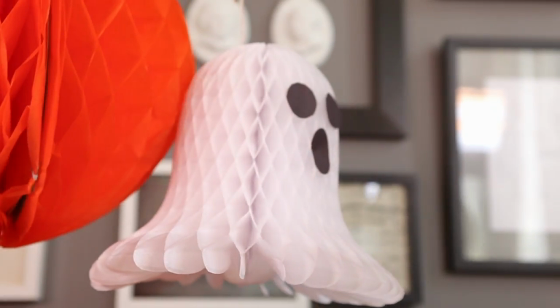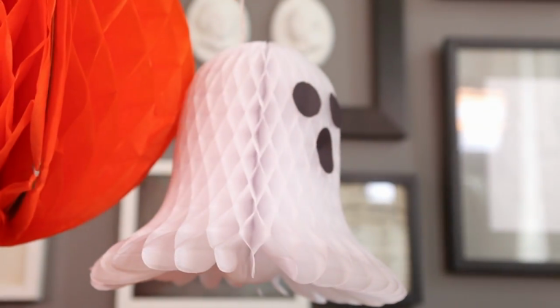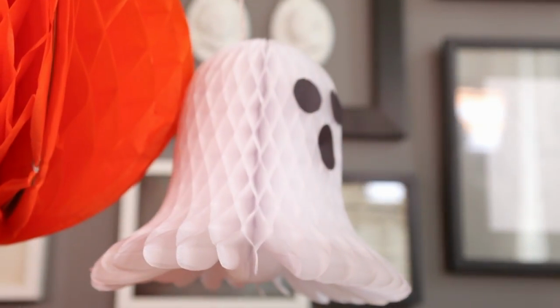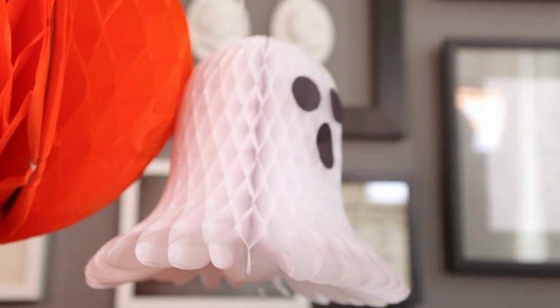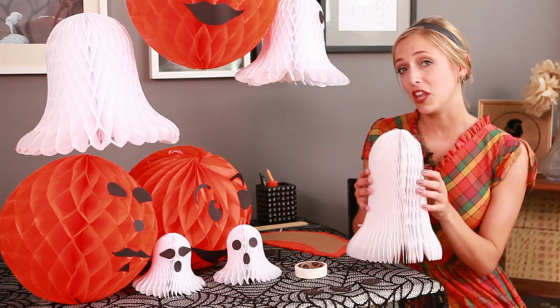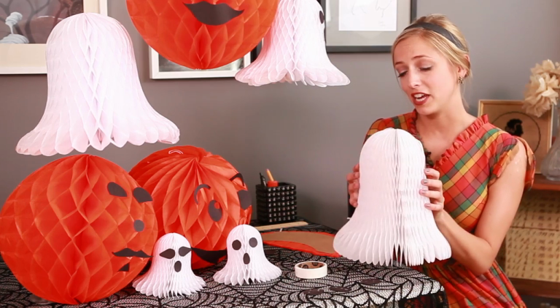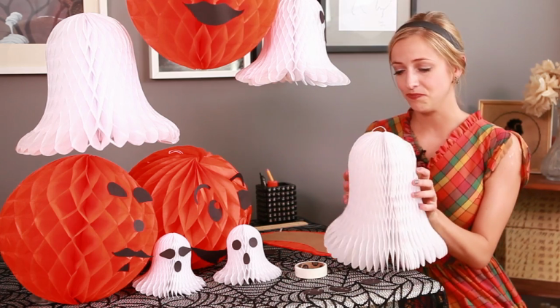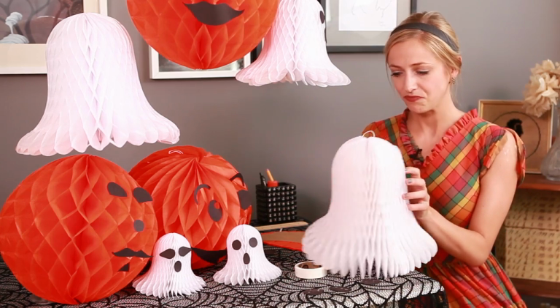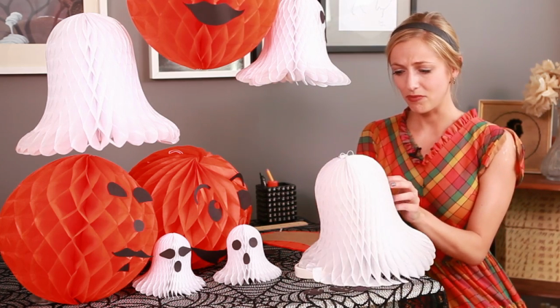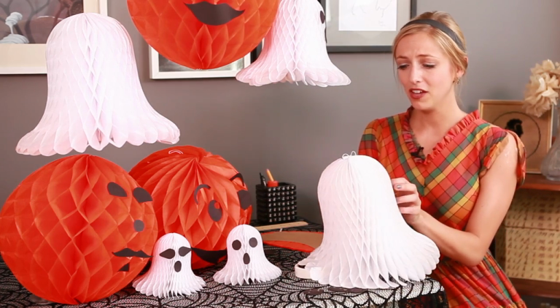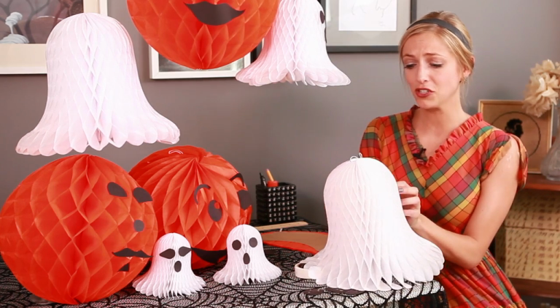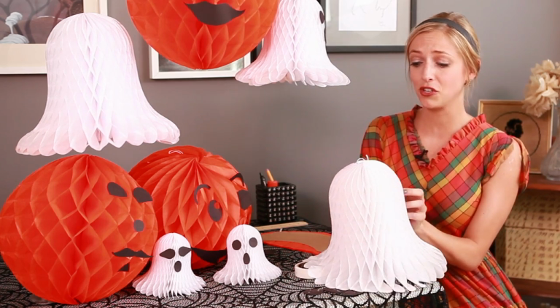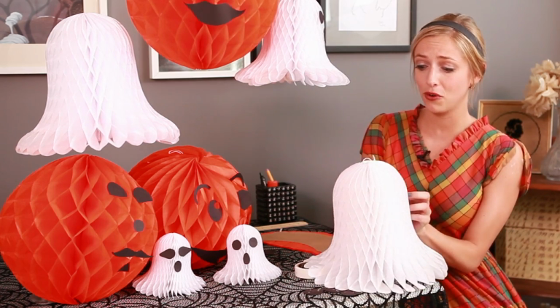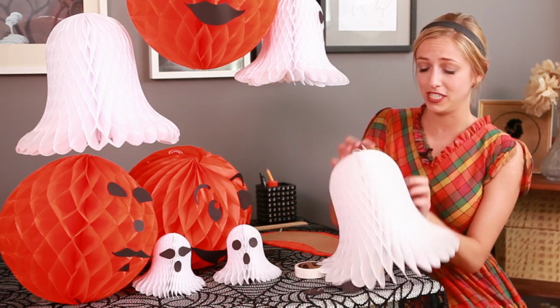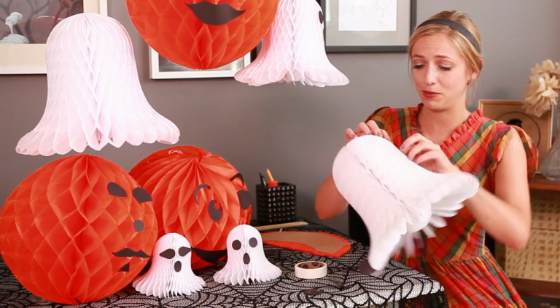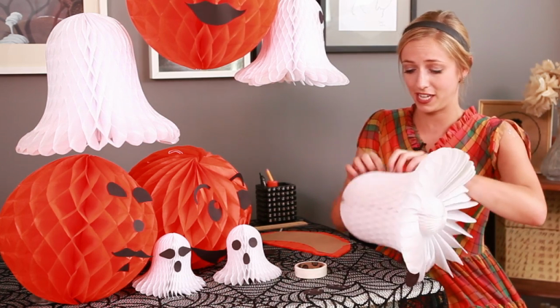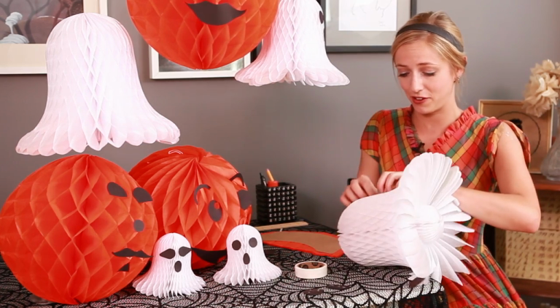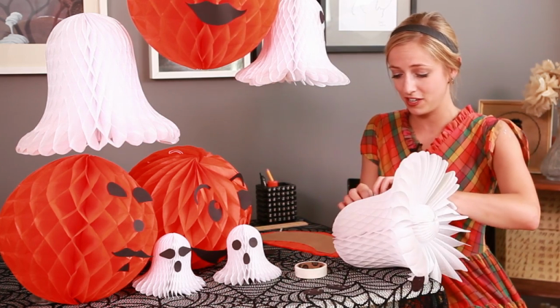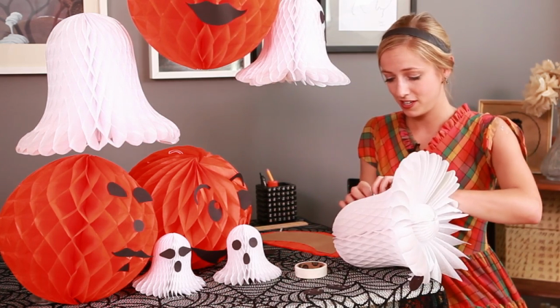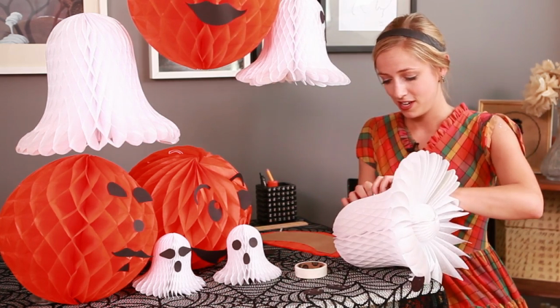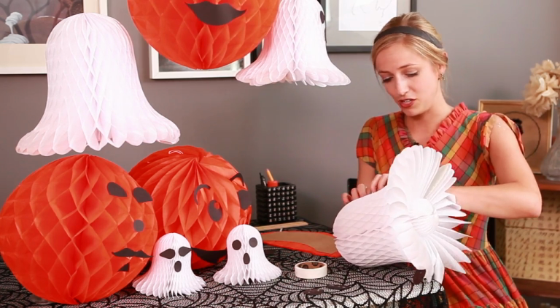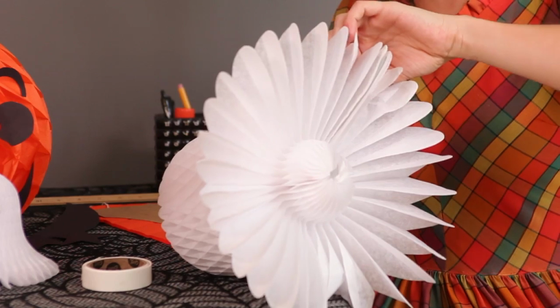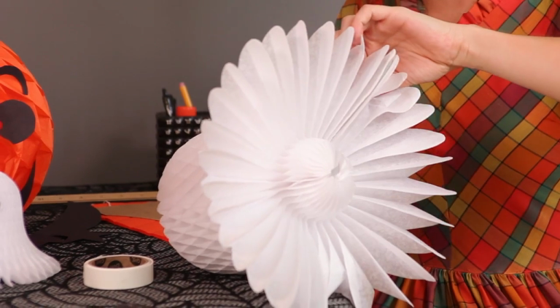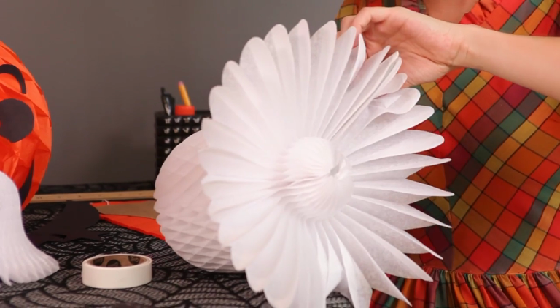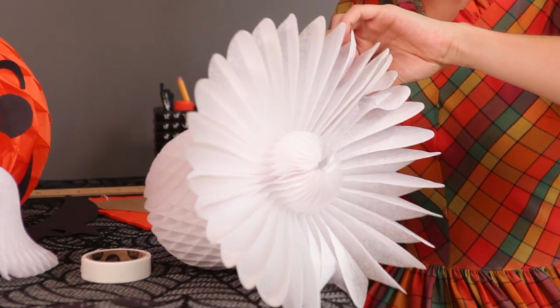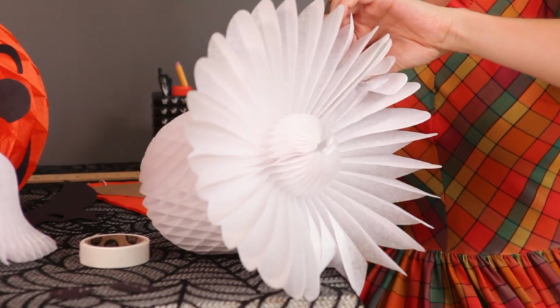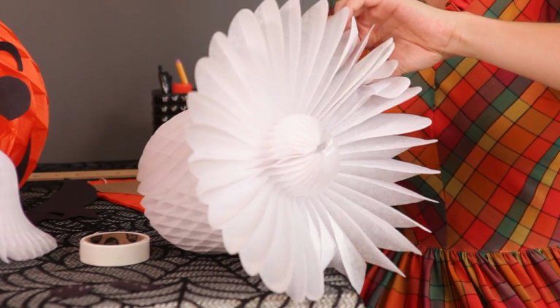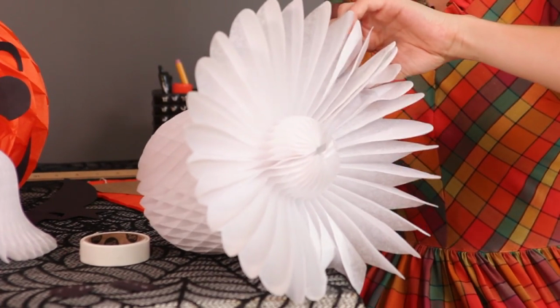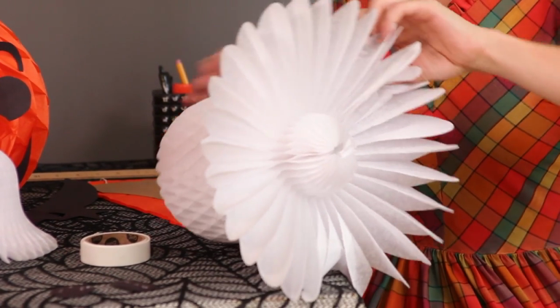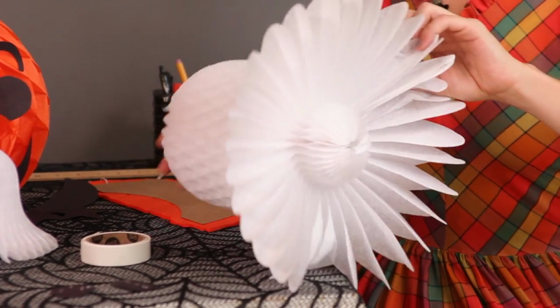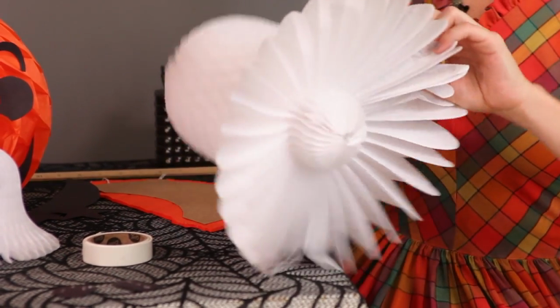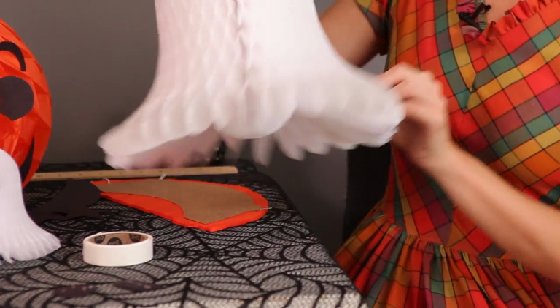You can order these online. They're so easy to put together — you just want to clip the sides together, just like that.